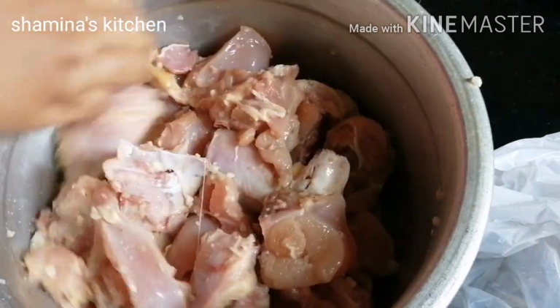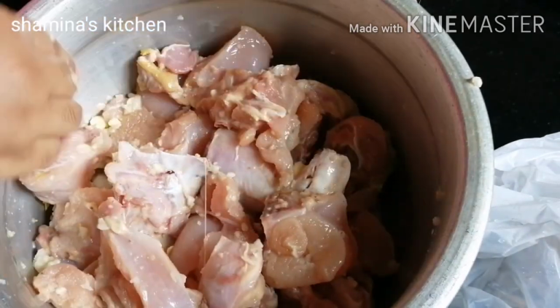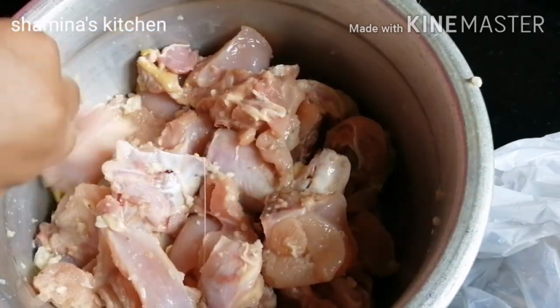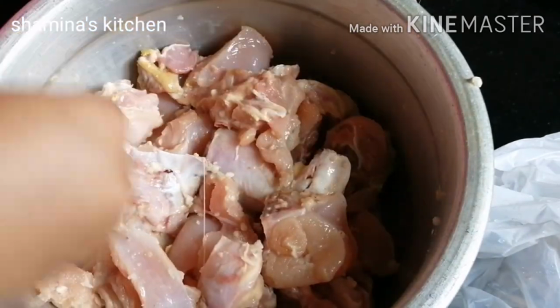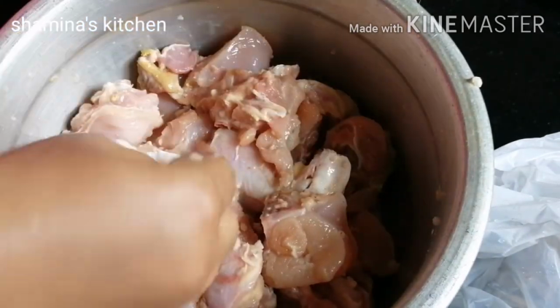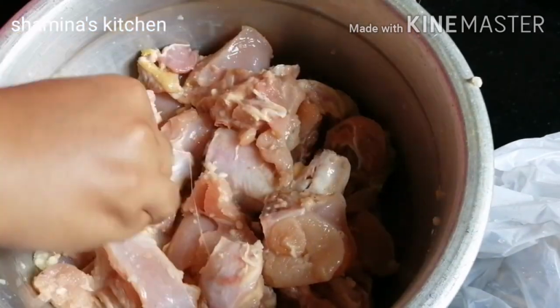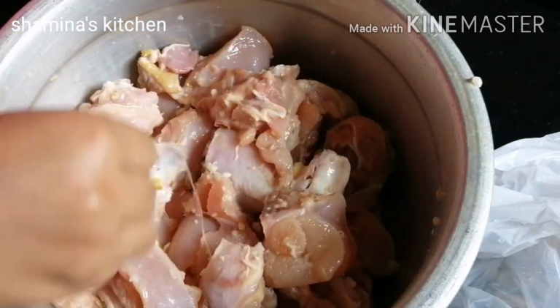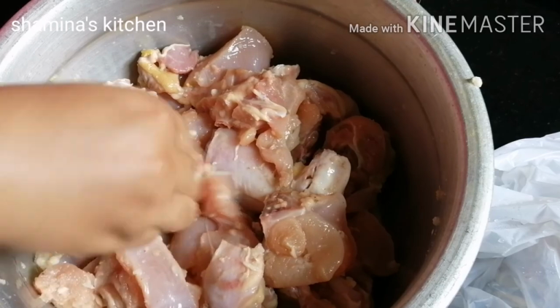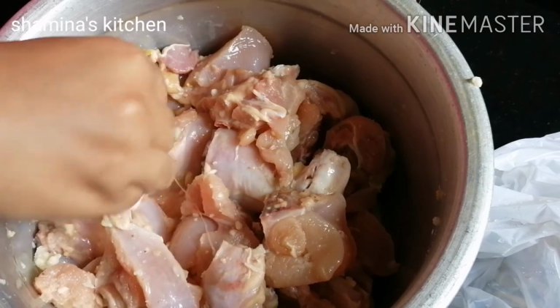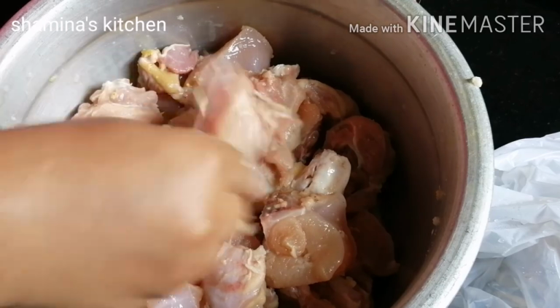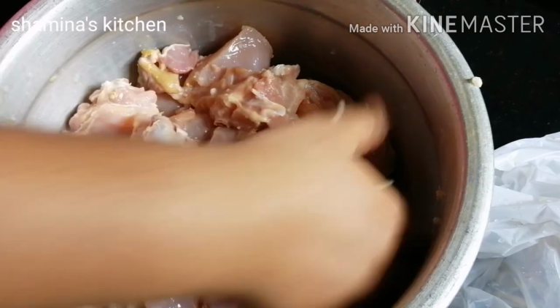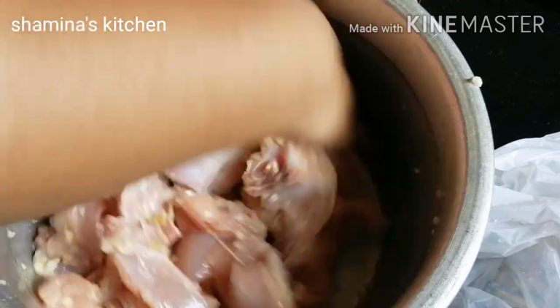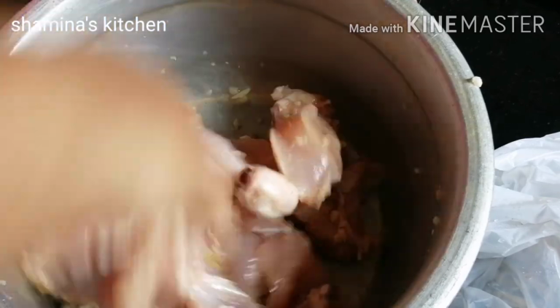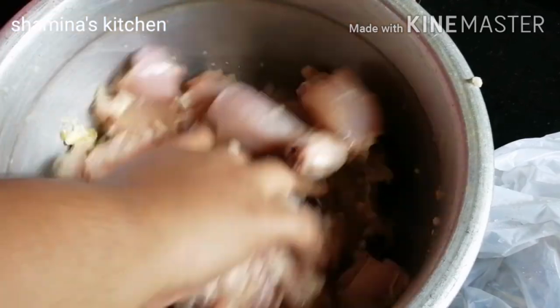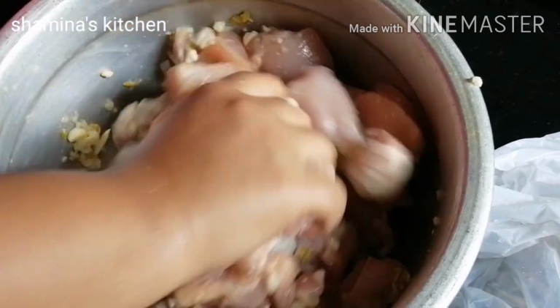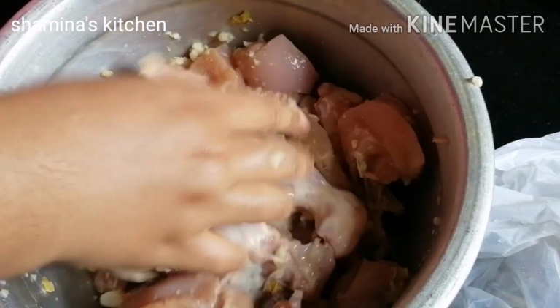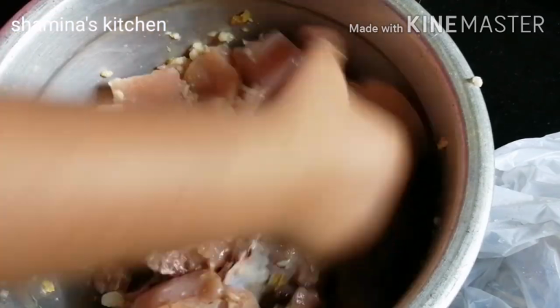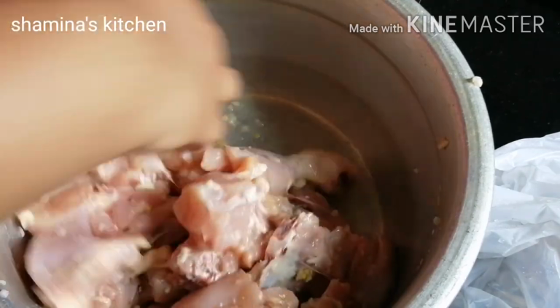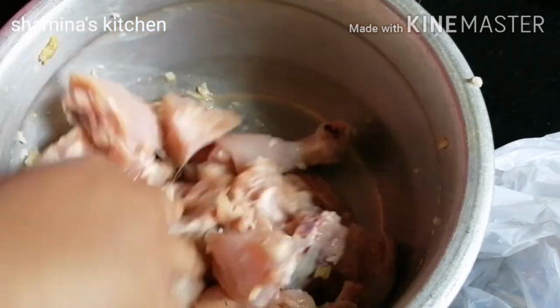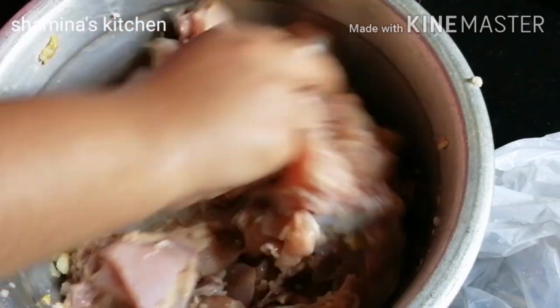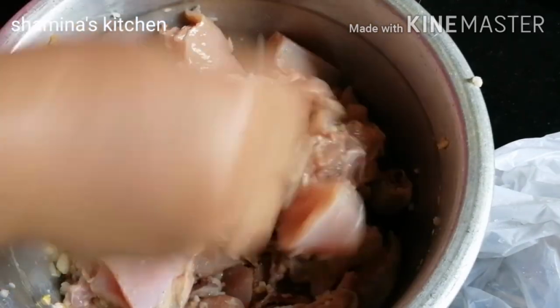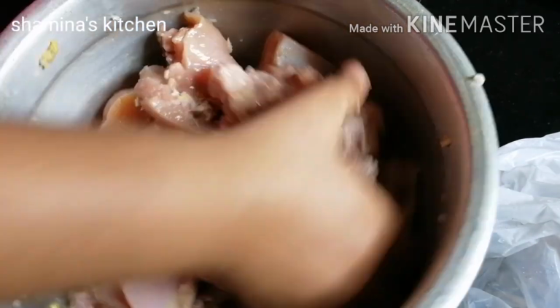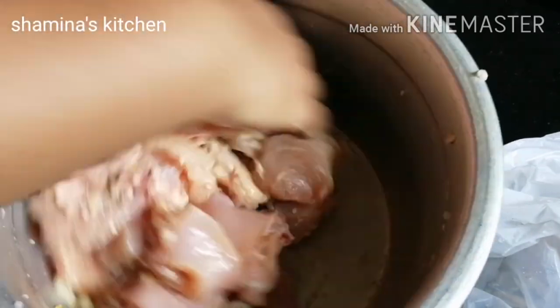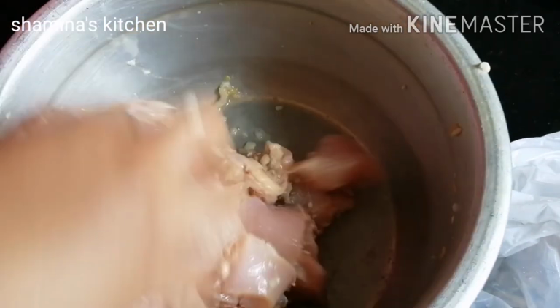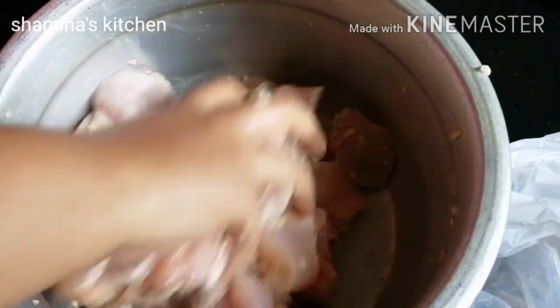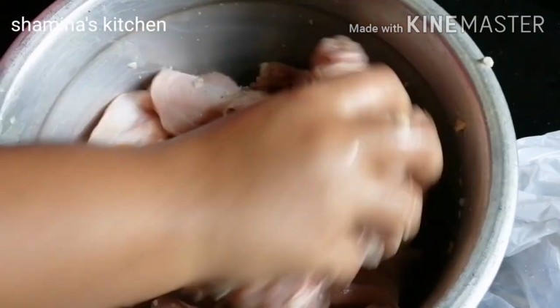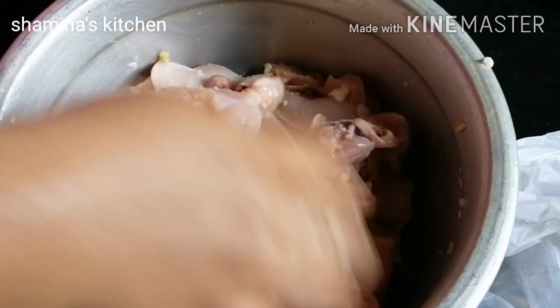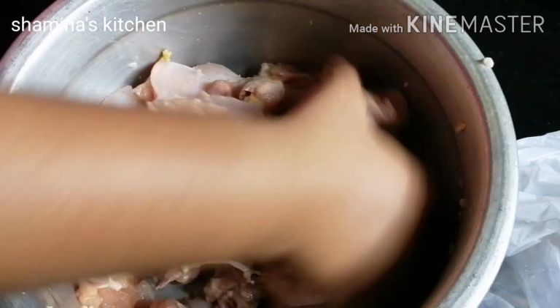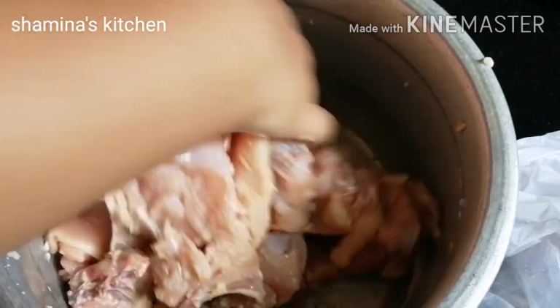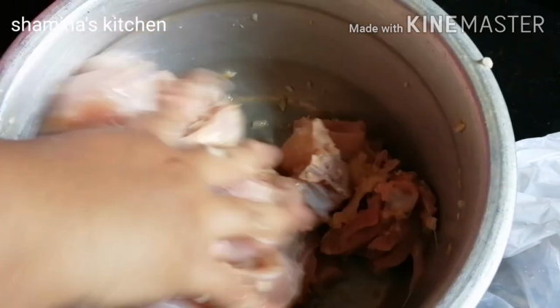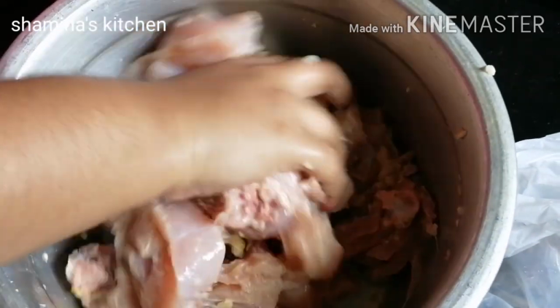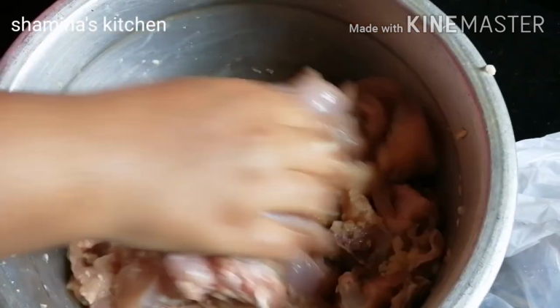Now I am going to add a little bit of ginger garlic paste, lime juice, and Maggi cubes.